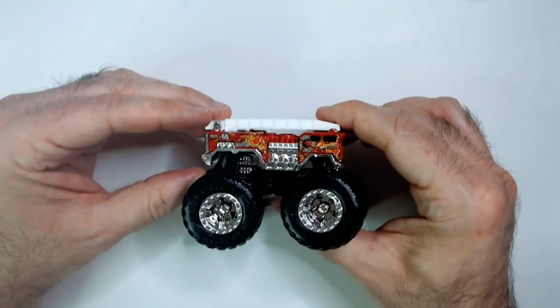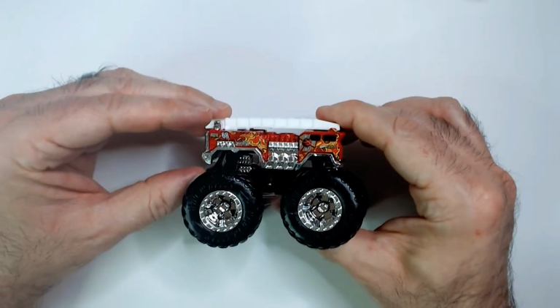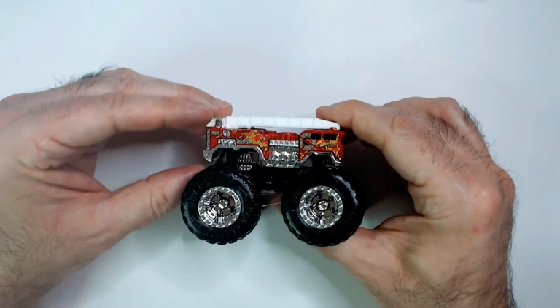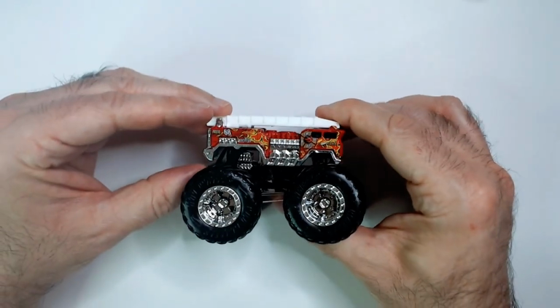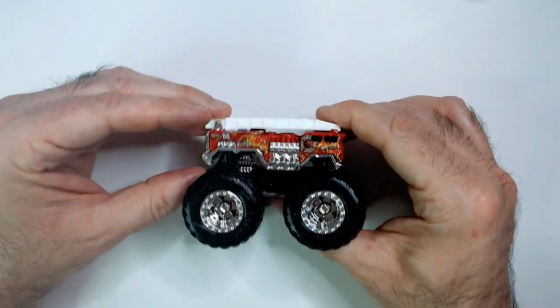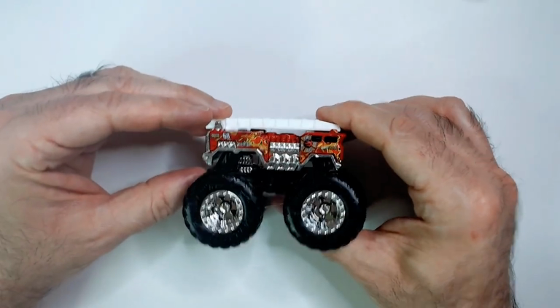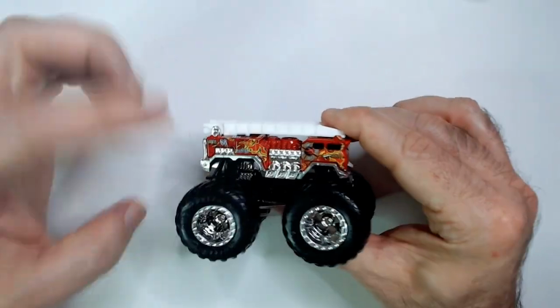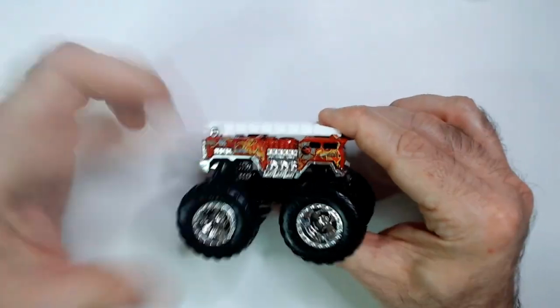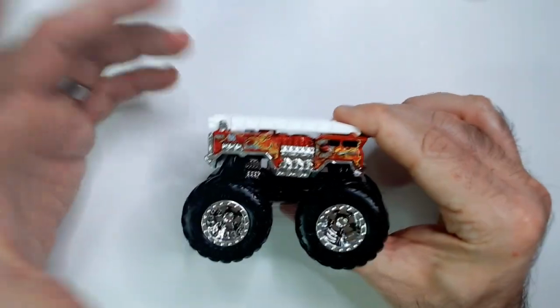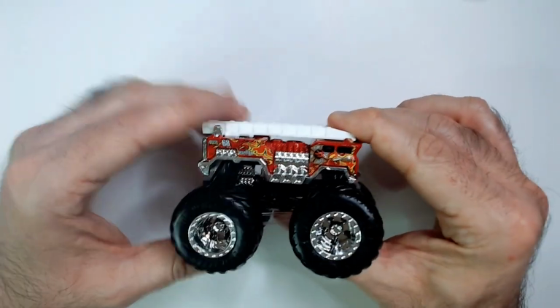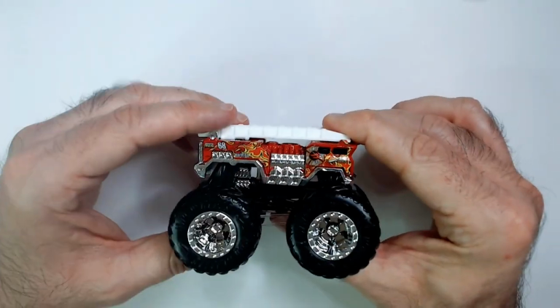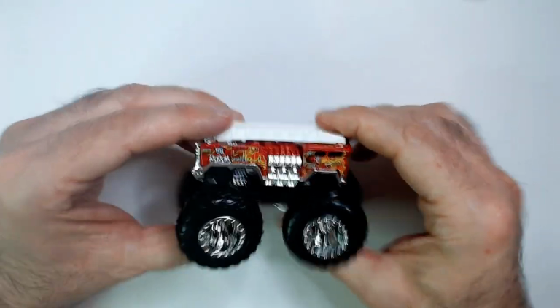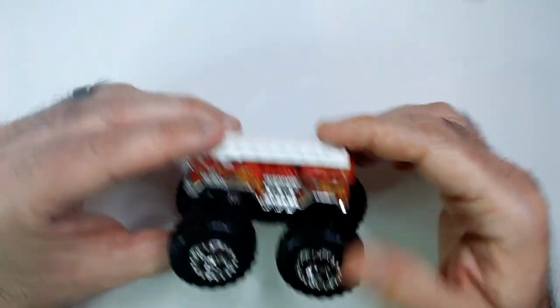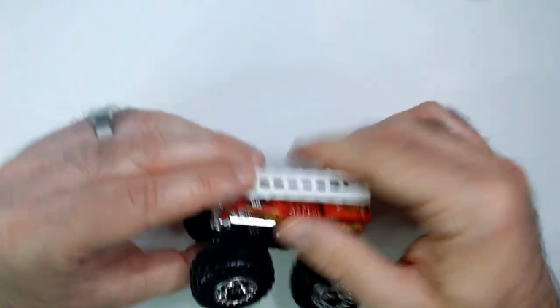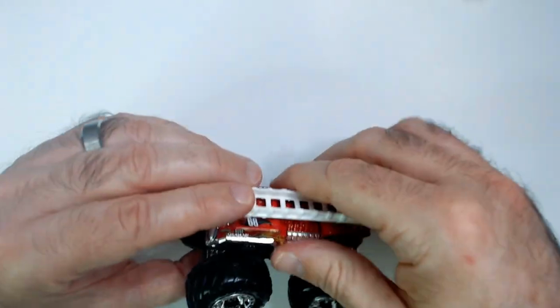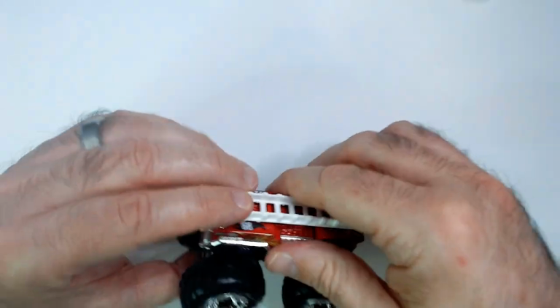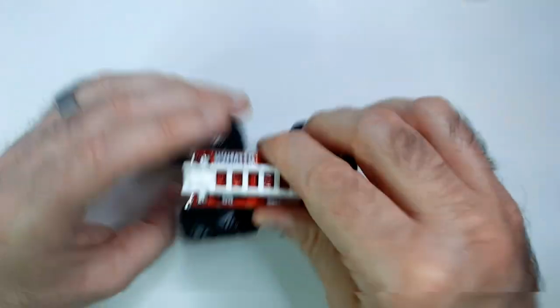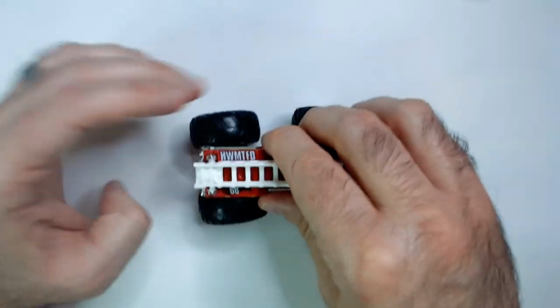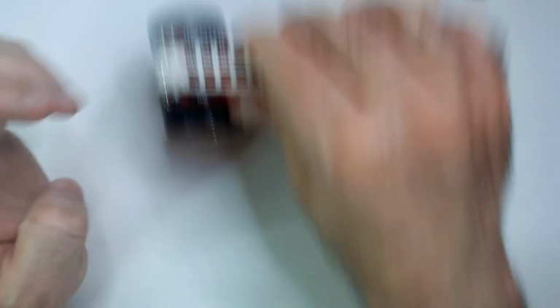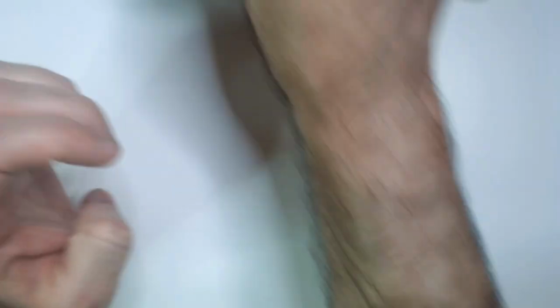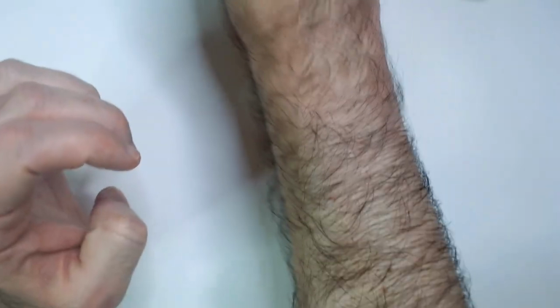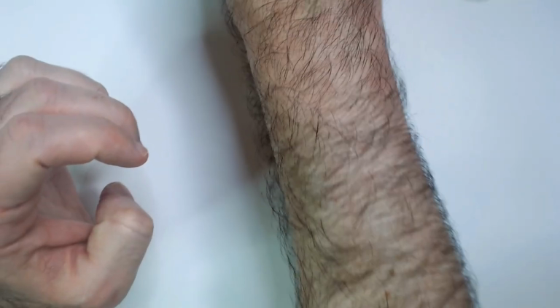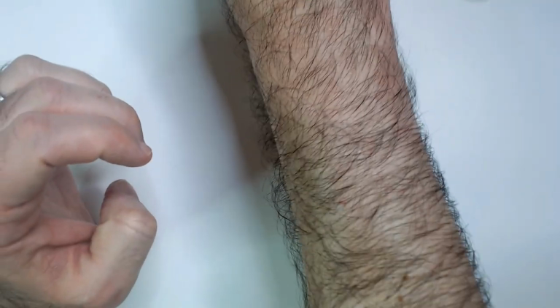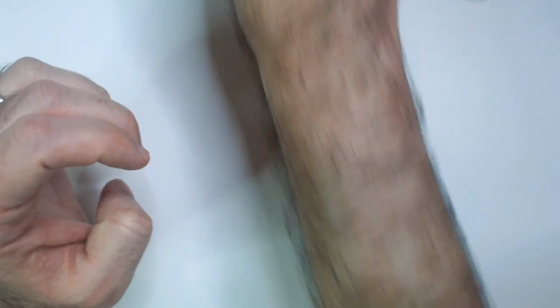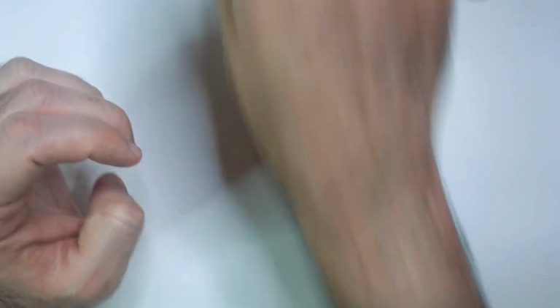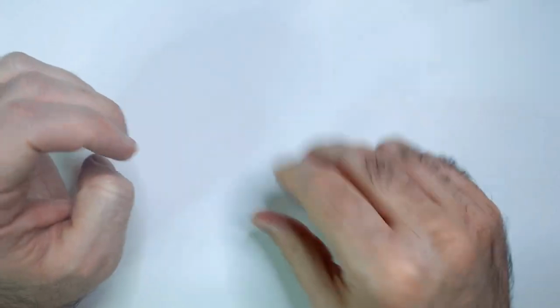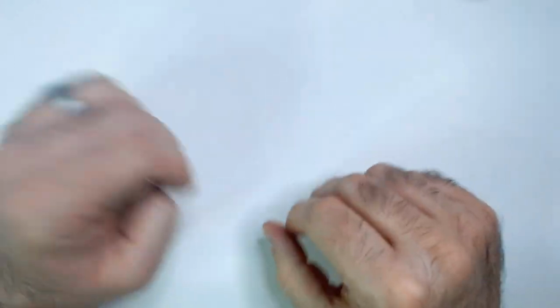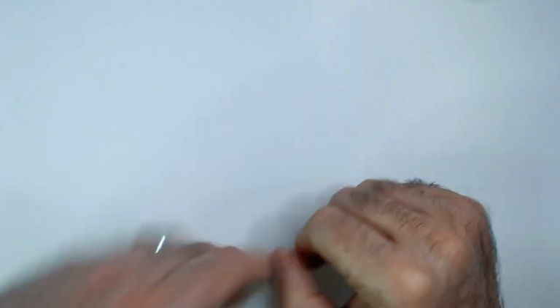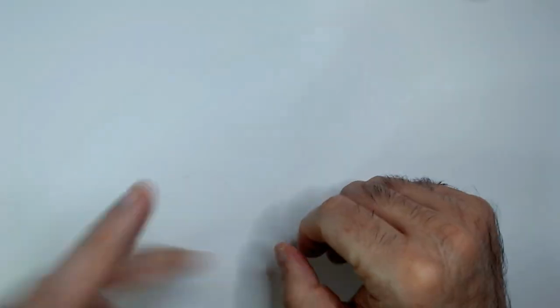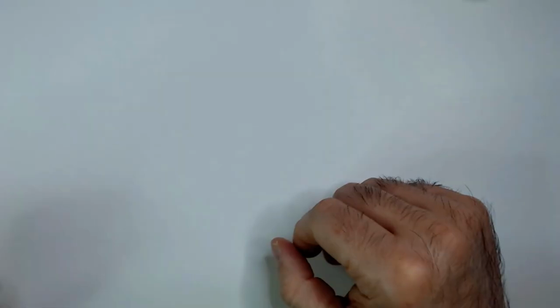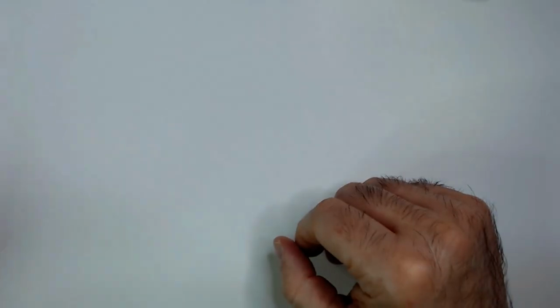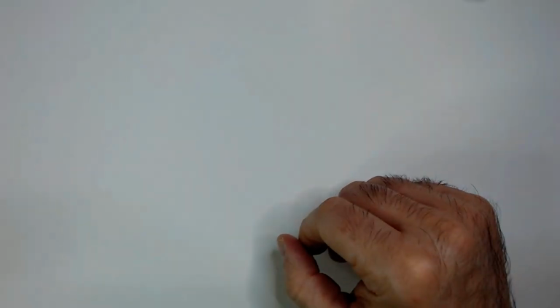Pretty cool looking thing. I like the chrome on this one a lot. The rectangle shape makes it a little bit boring.